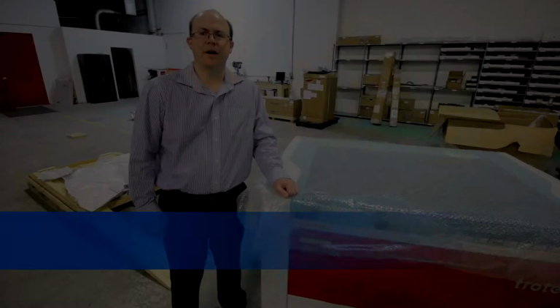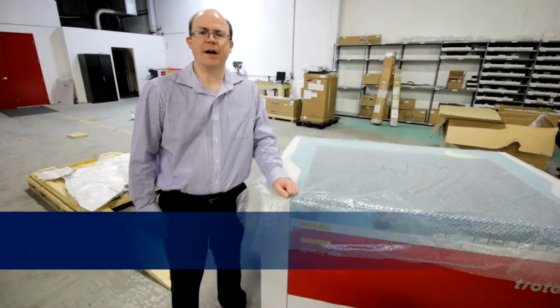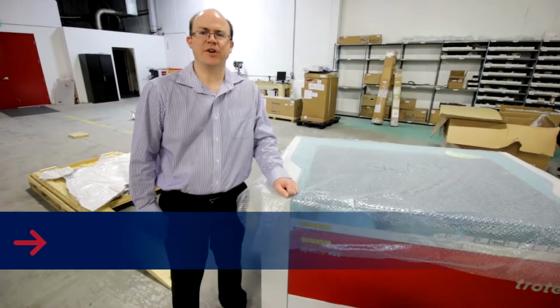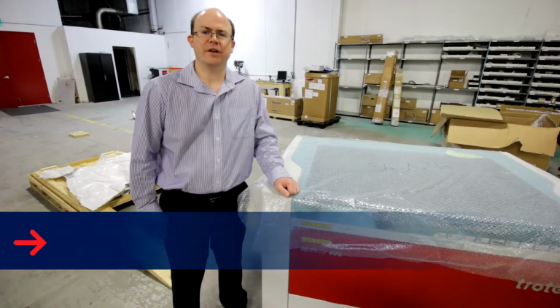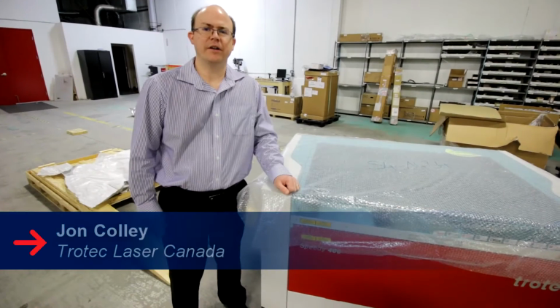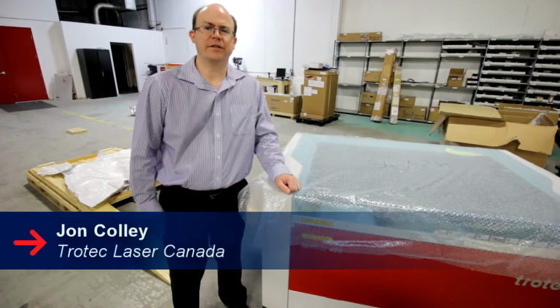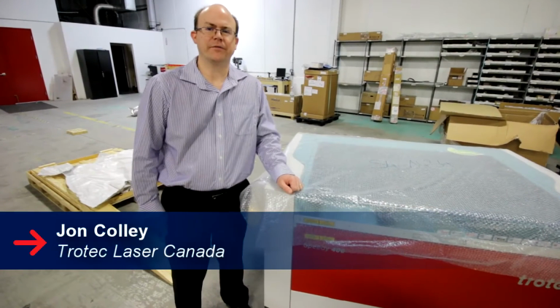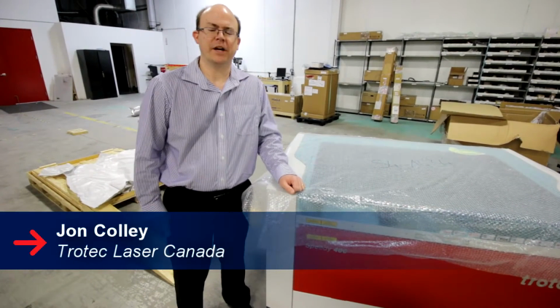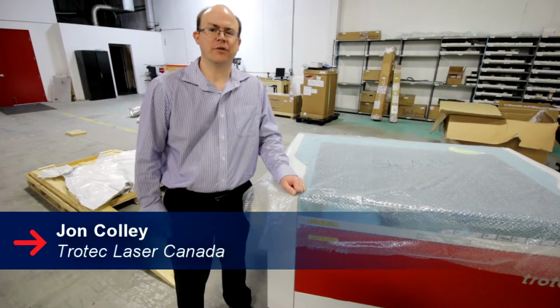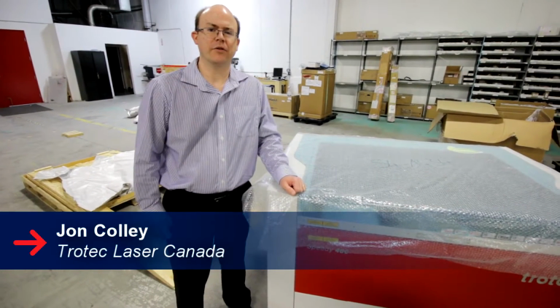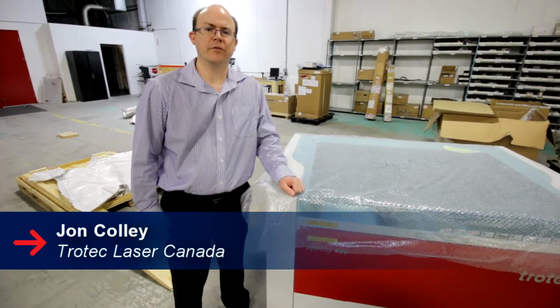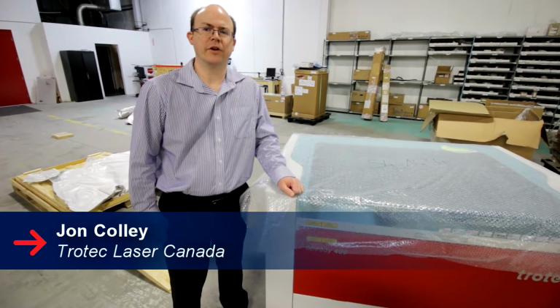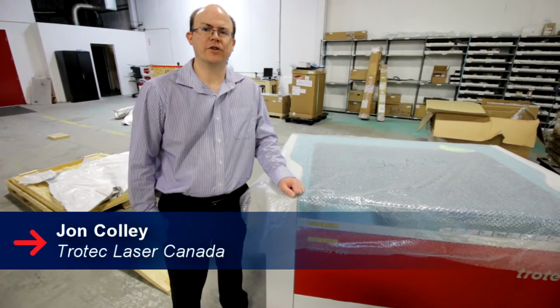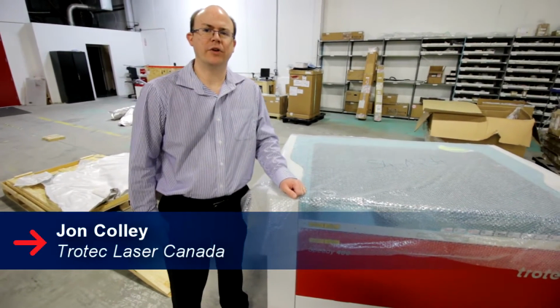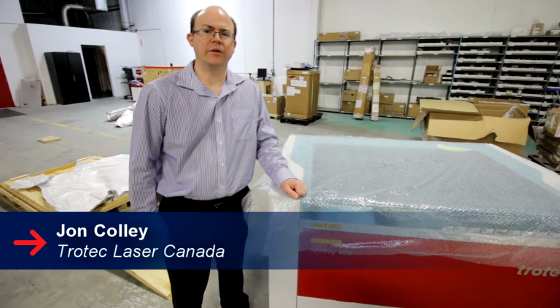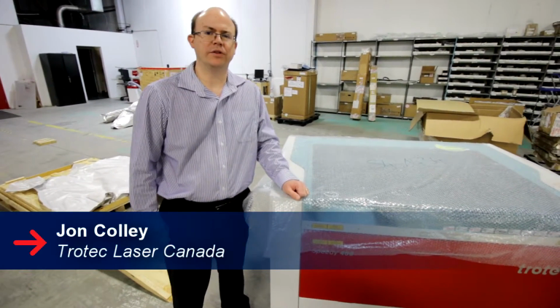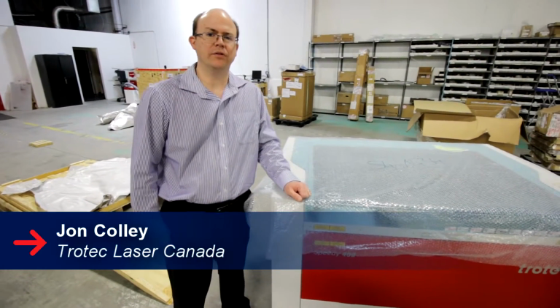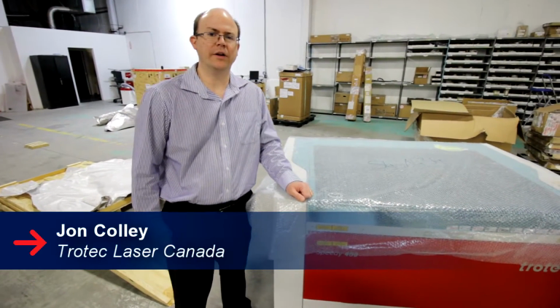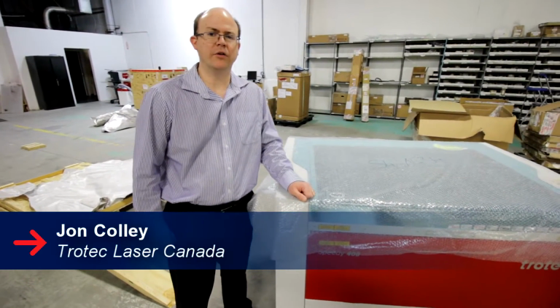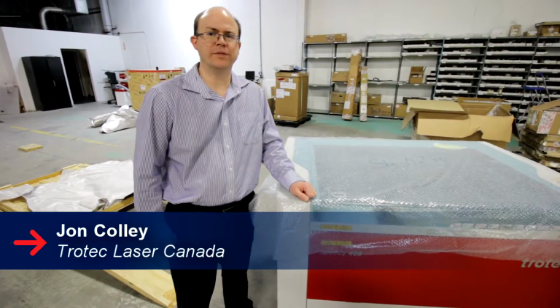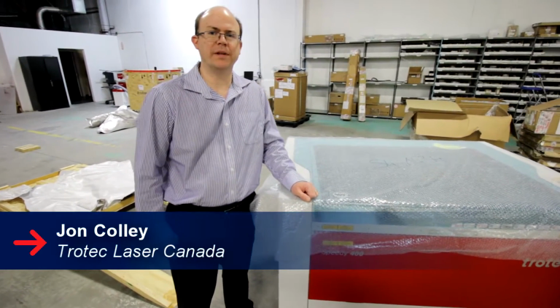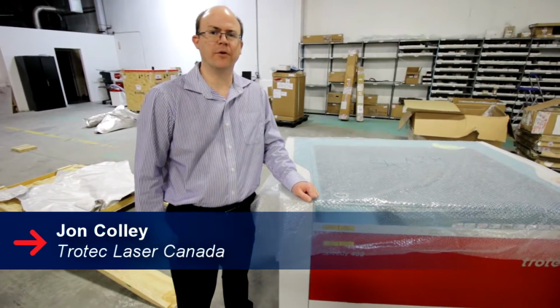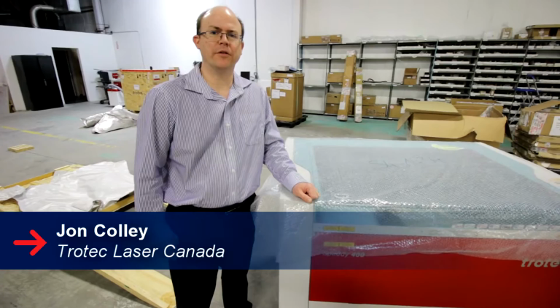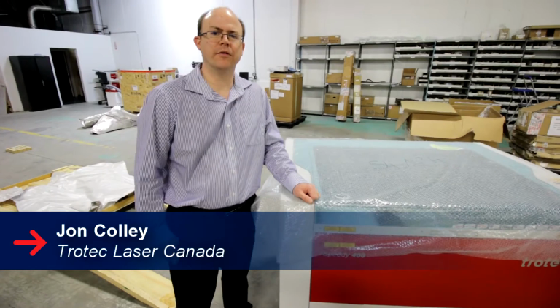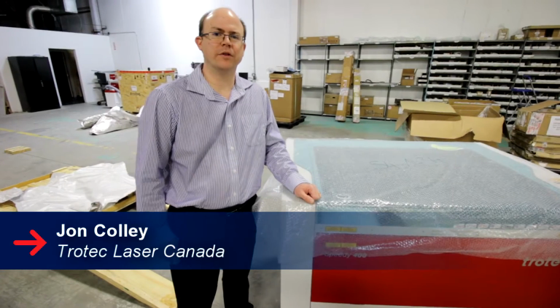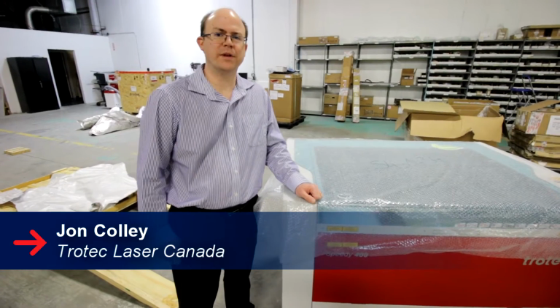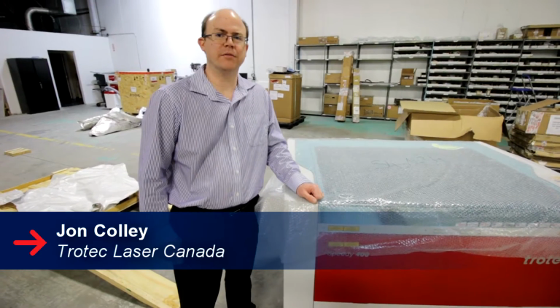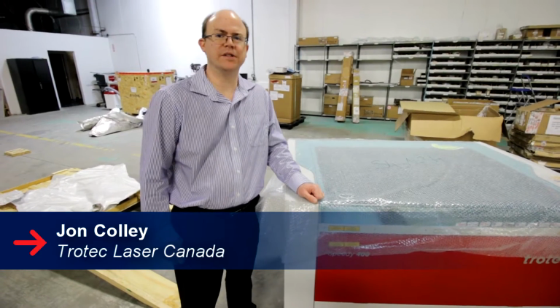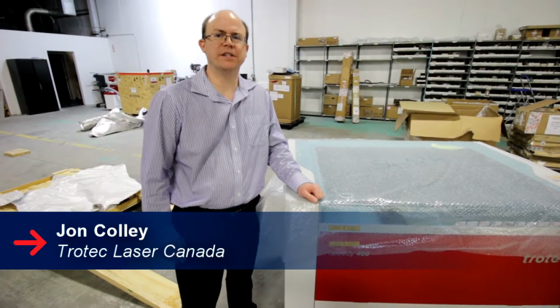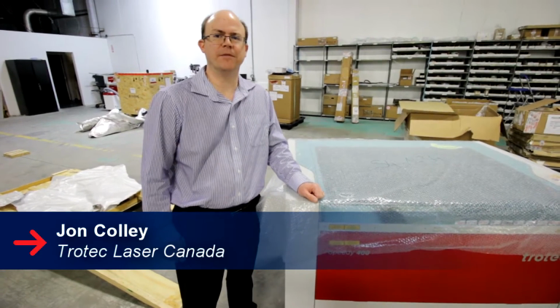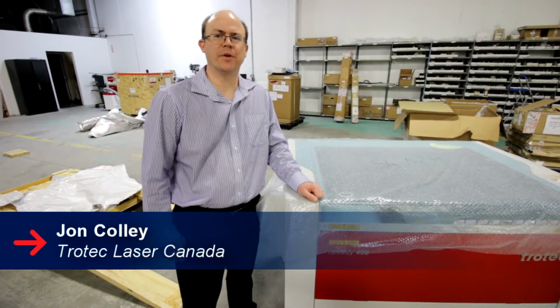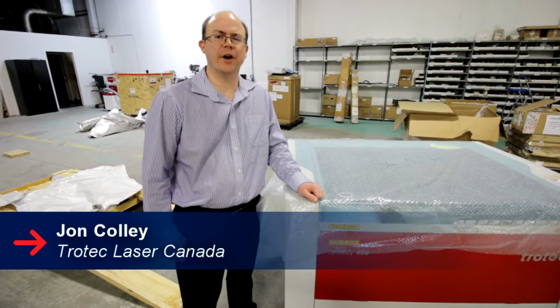Hi, I'm John Colley. This is for Trotec Corner. We're here to show how to unload a Speedy 400 or a Speedy 360 from the crate.